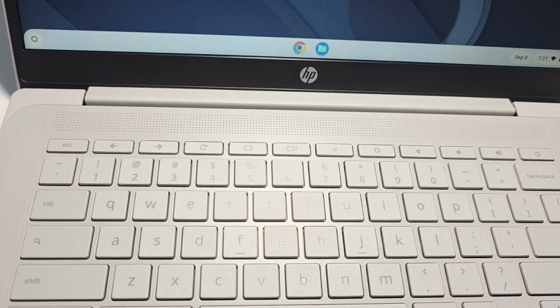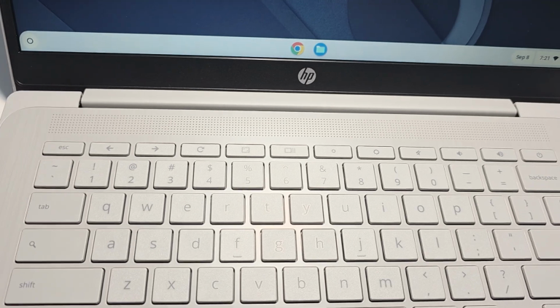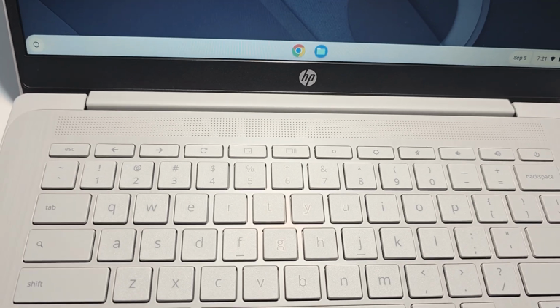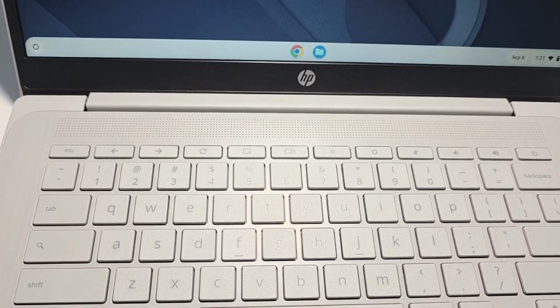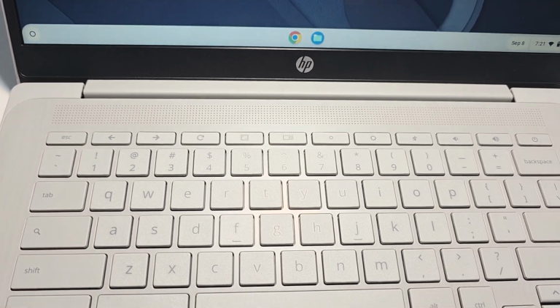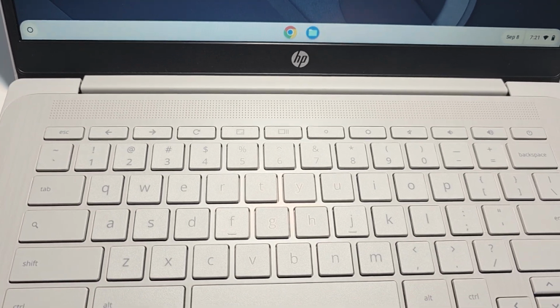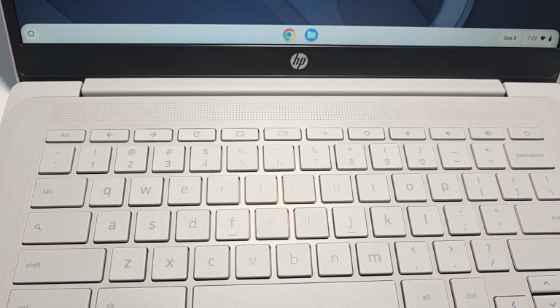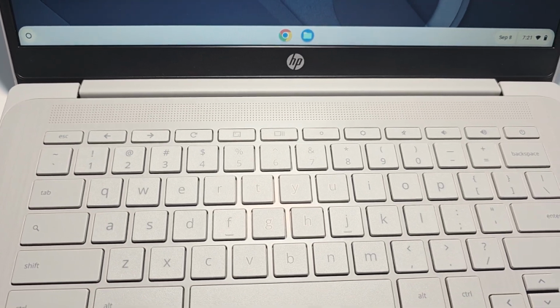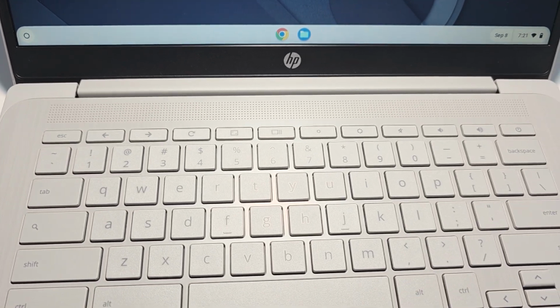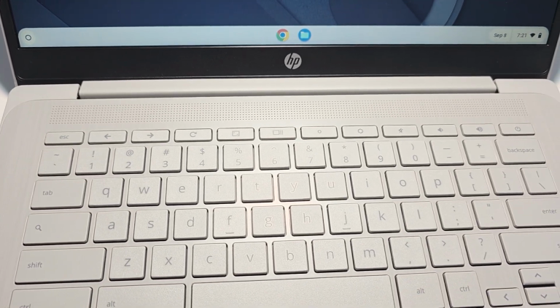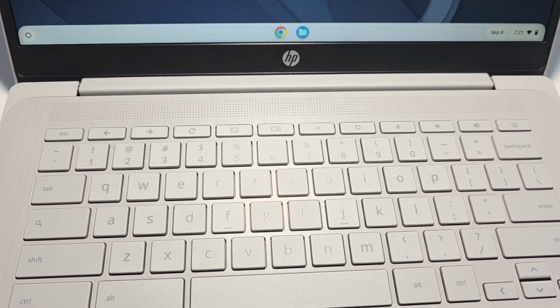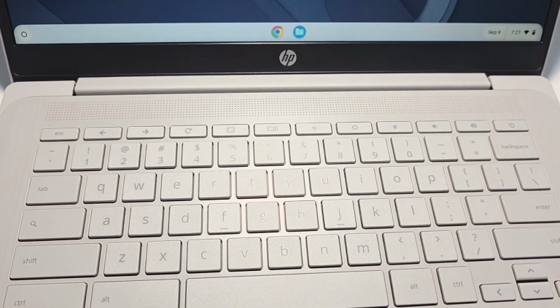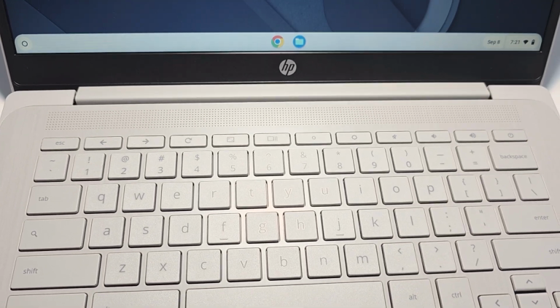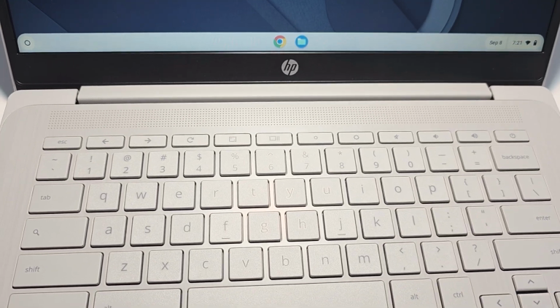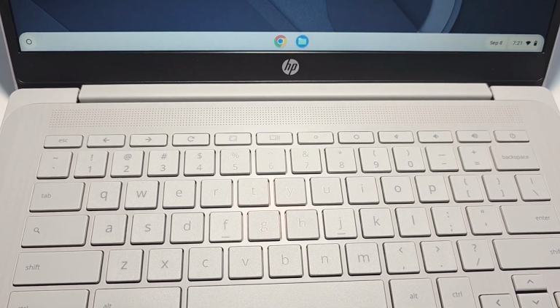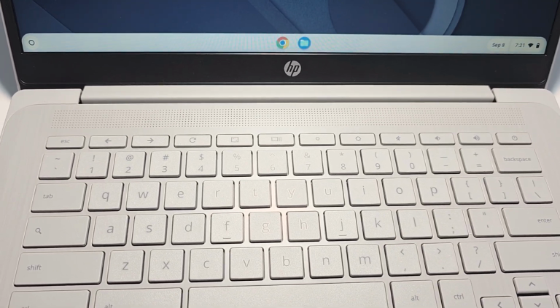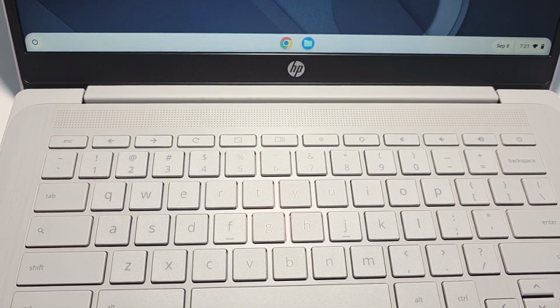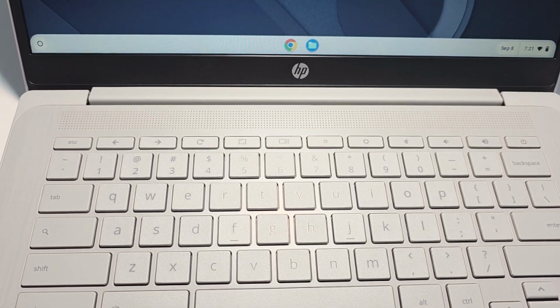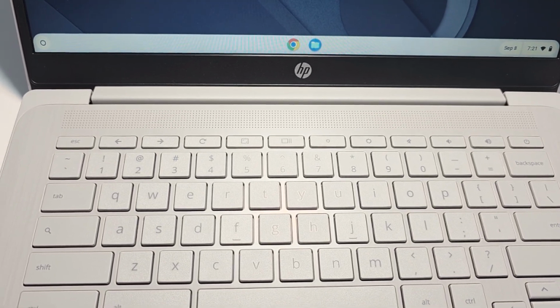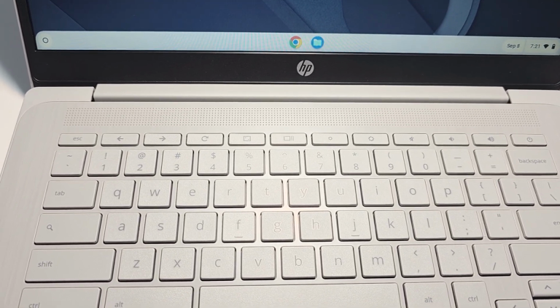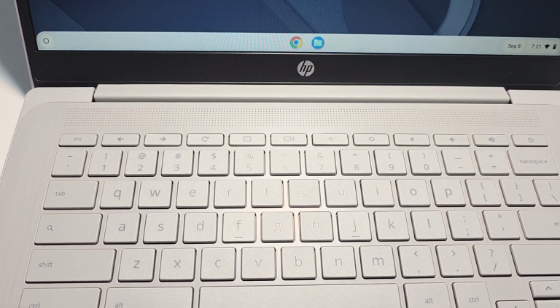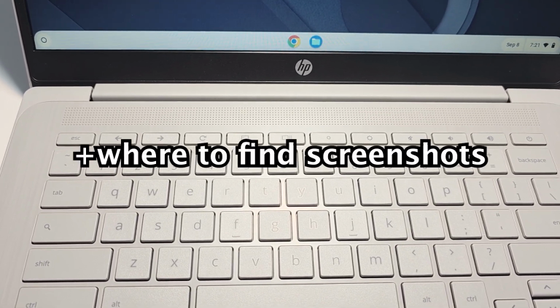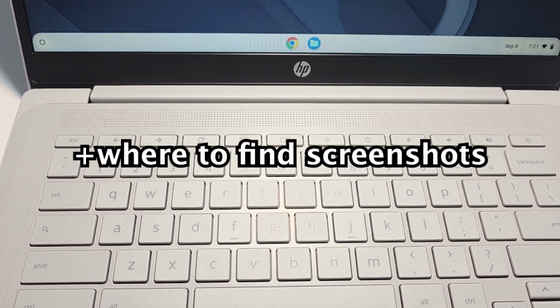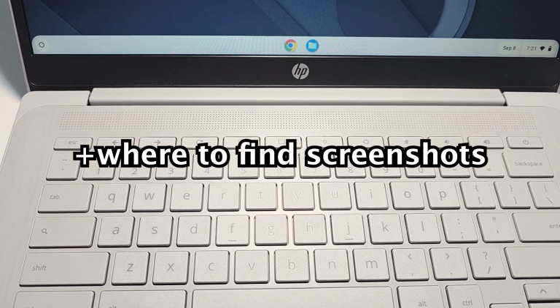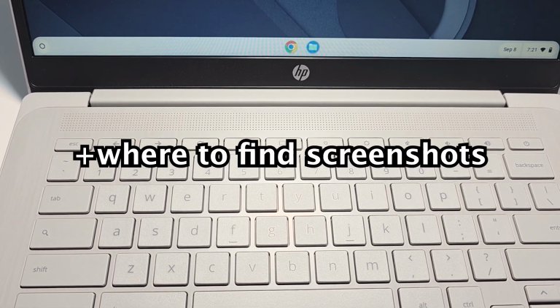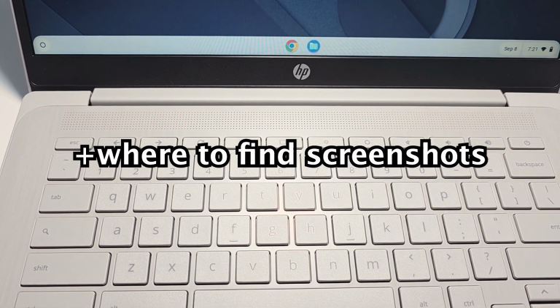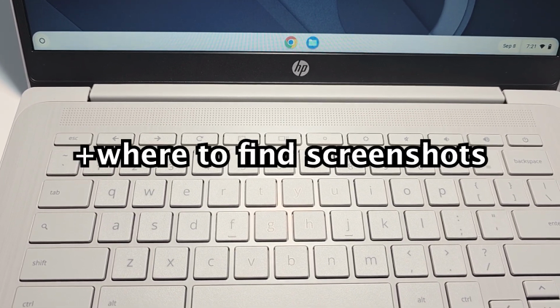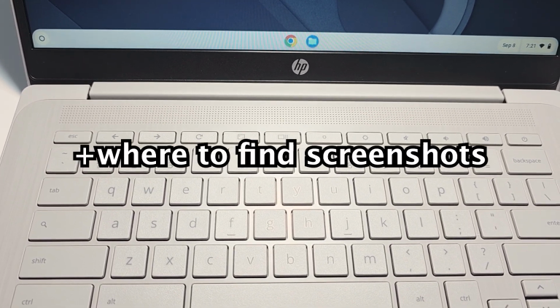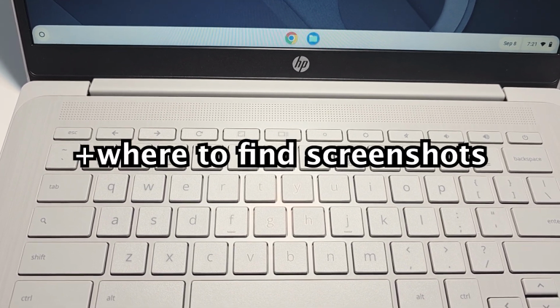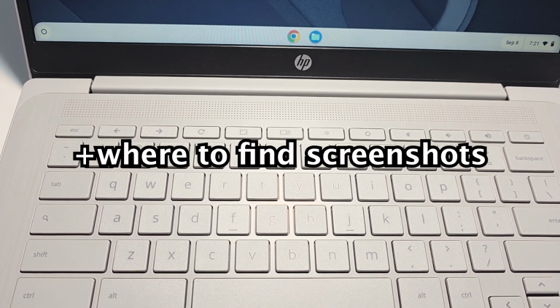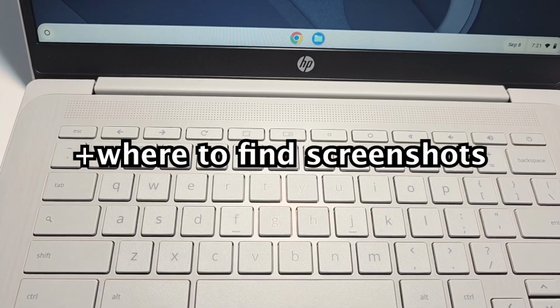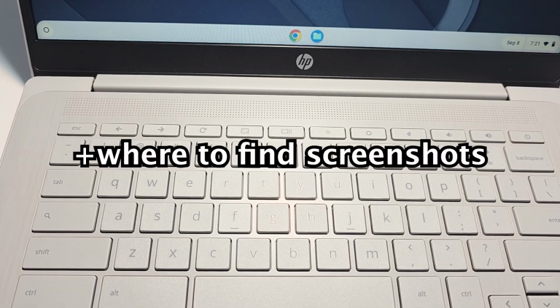Hey guys, I'm going to show you 3 ways you can screenshot on your Chromebook. I'm also going to show you where you can find the screenshots.